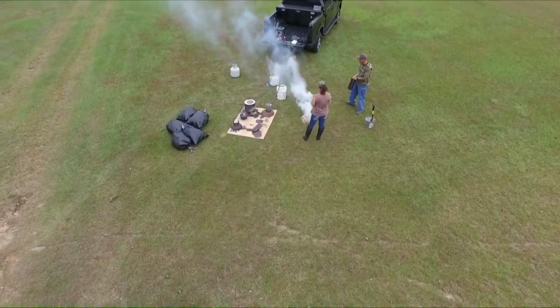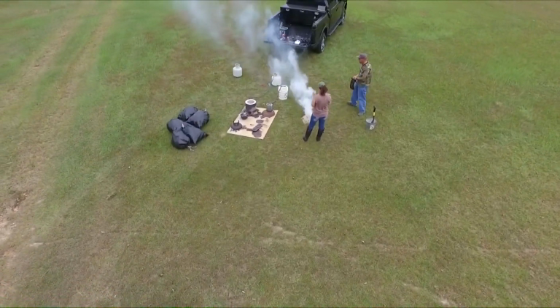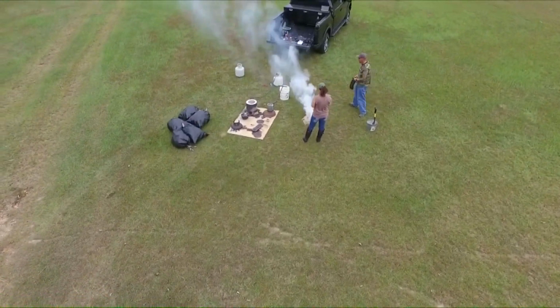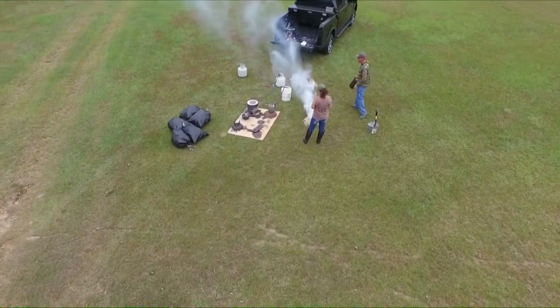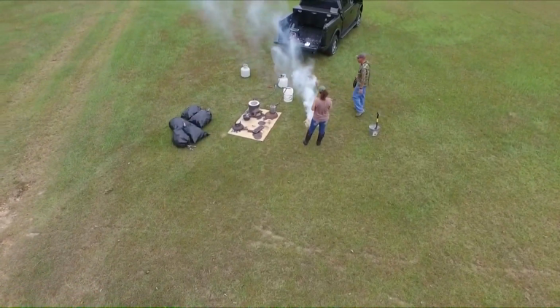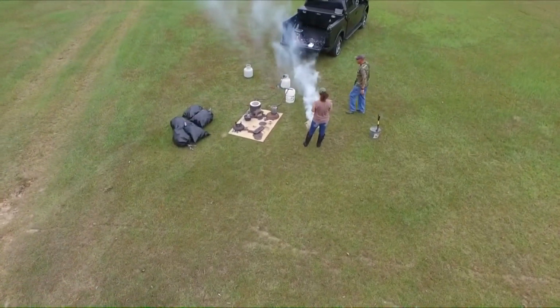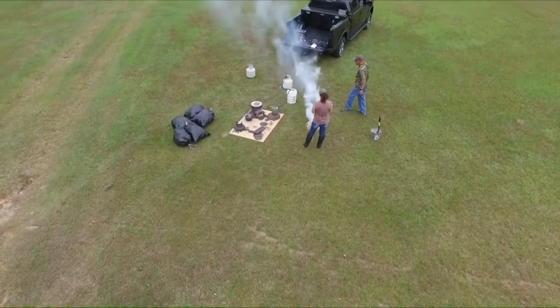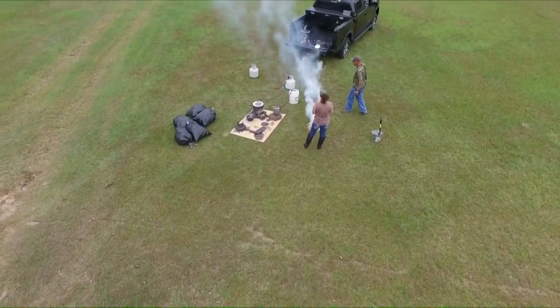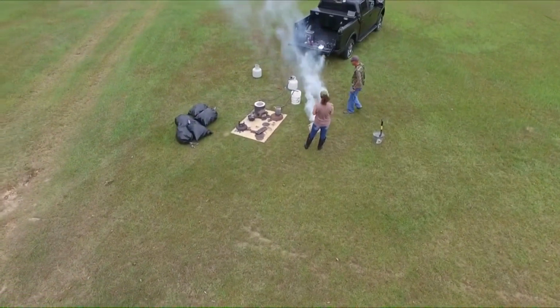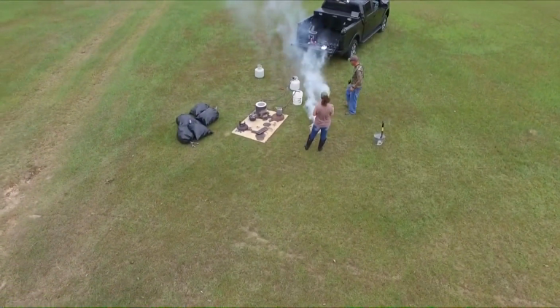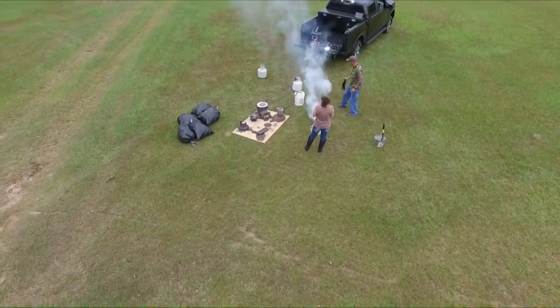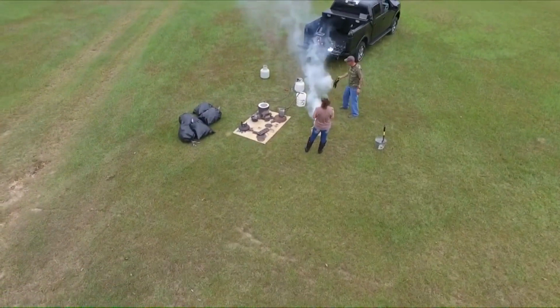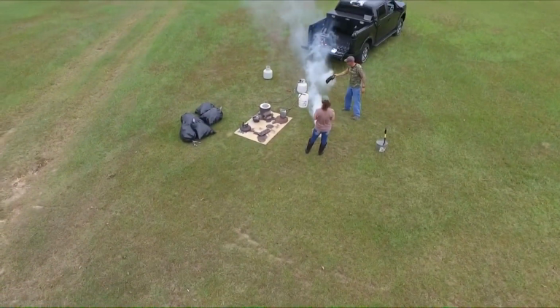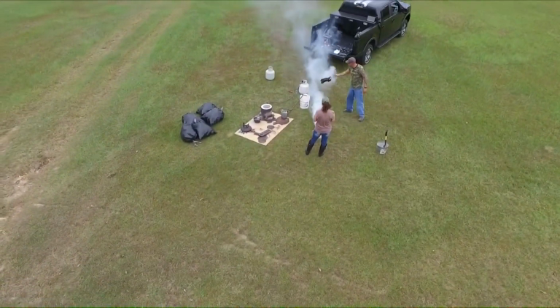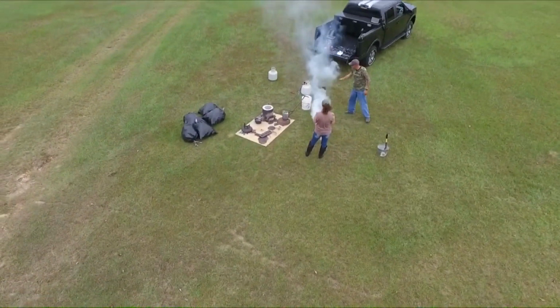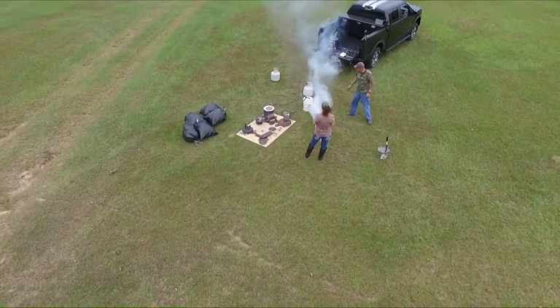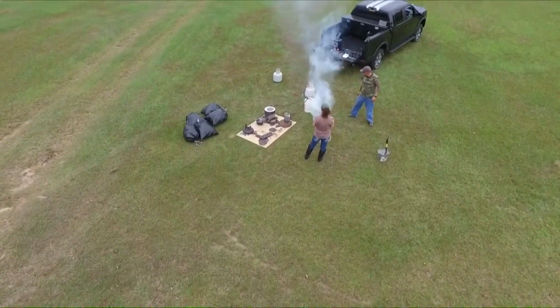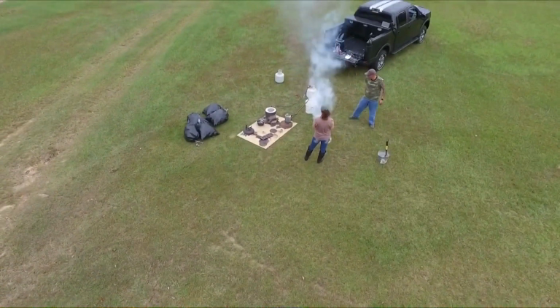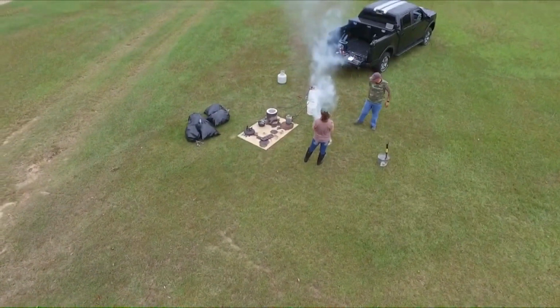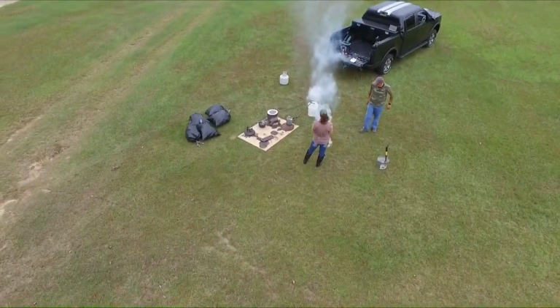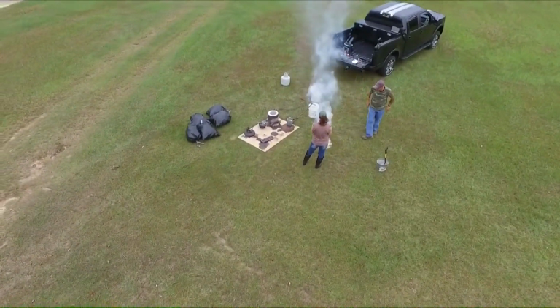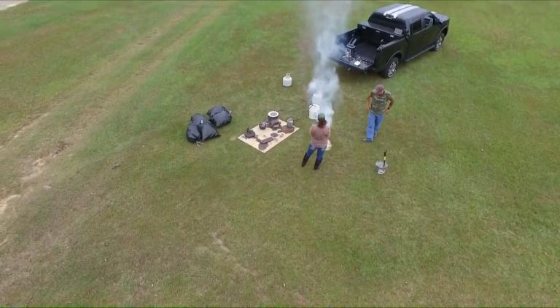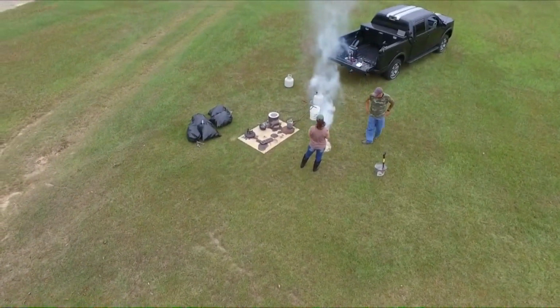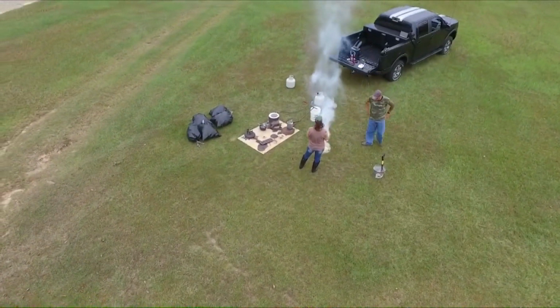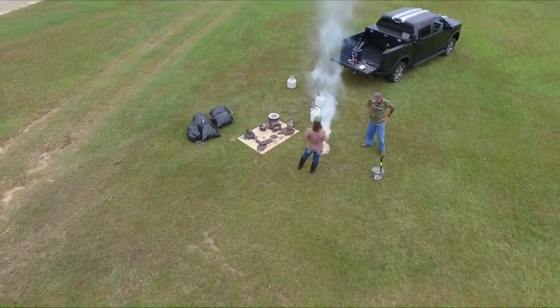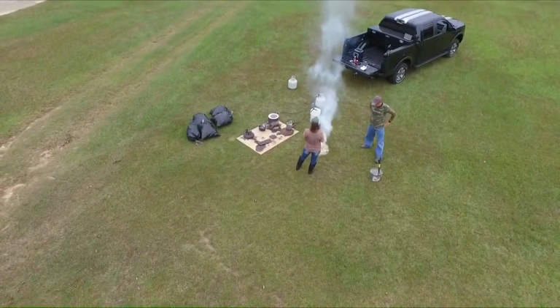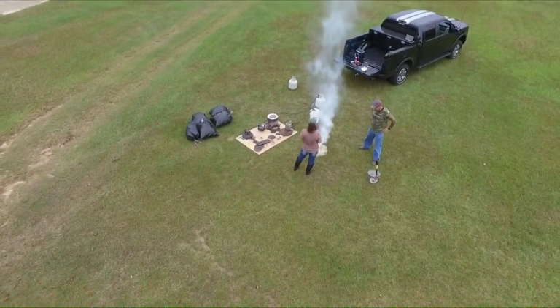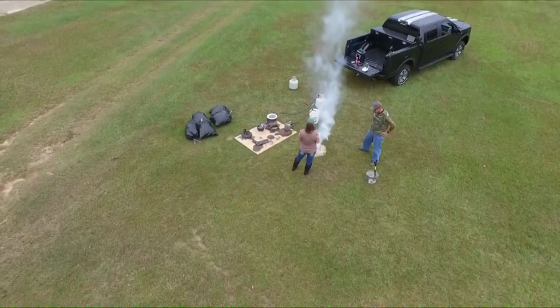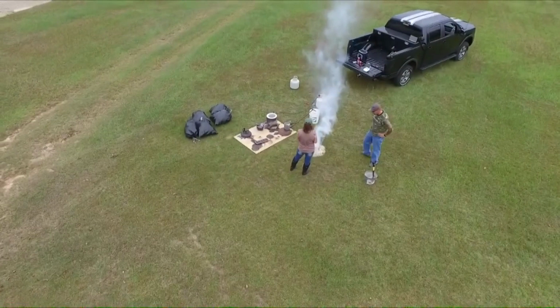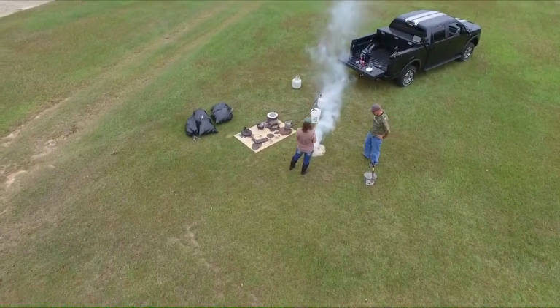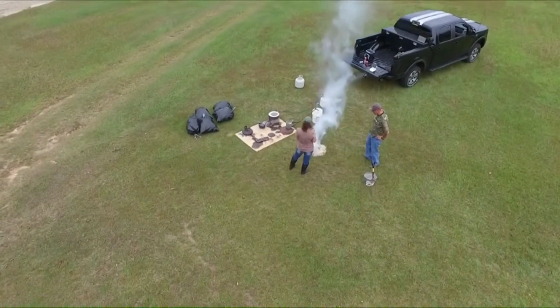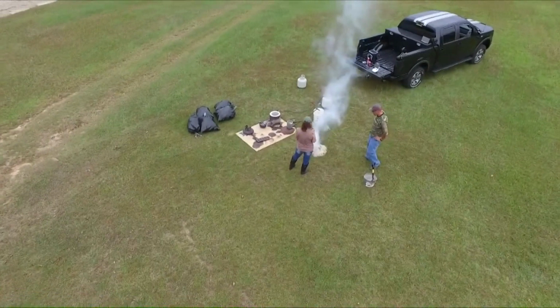All that's left at this point is to give it about 20 minutes of sitting there before we try to dig it out.